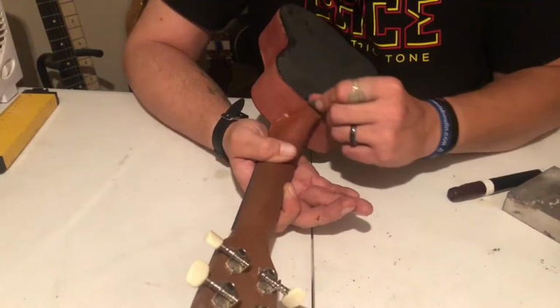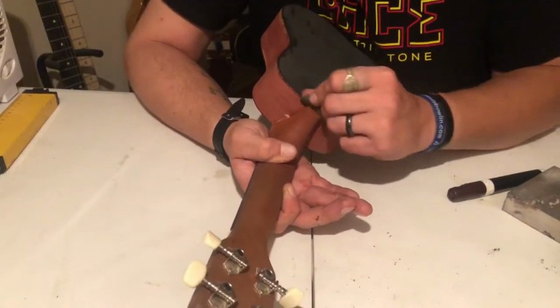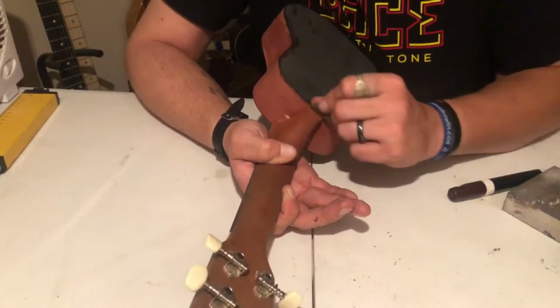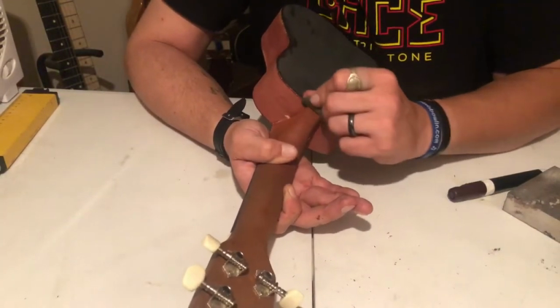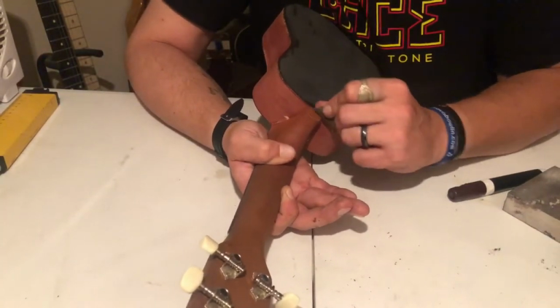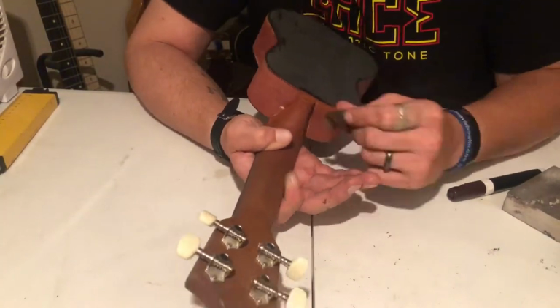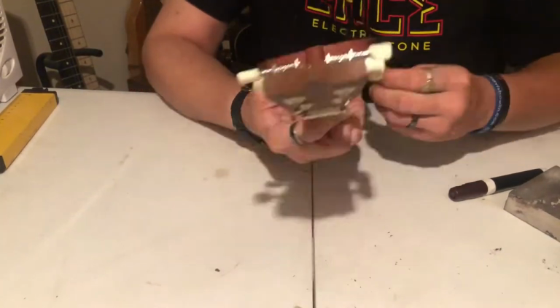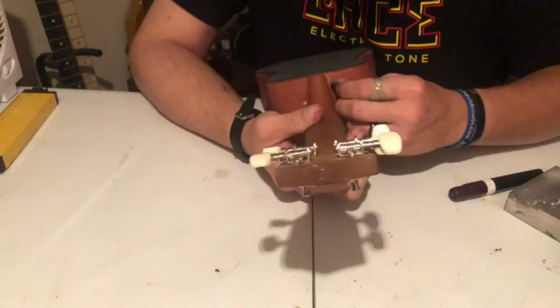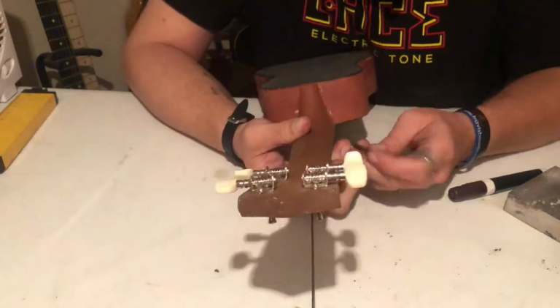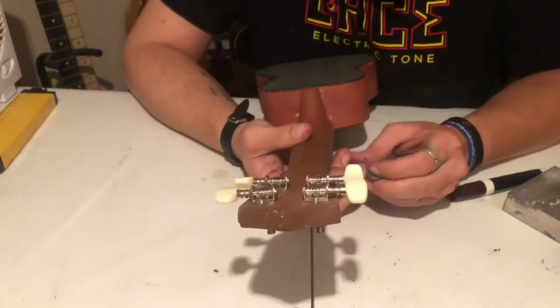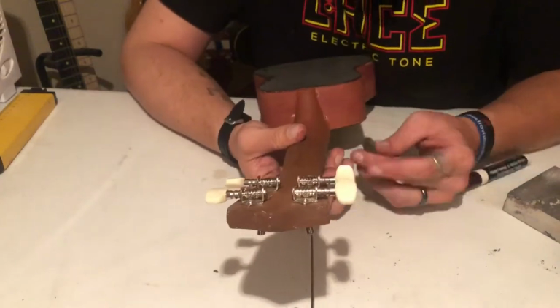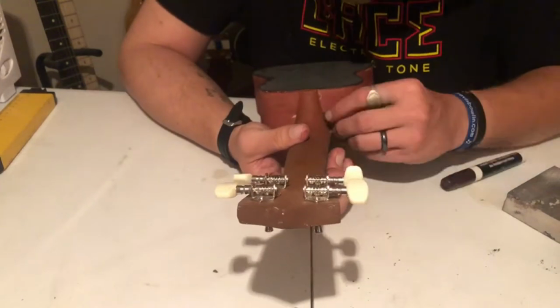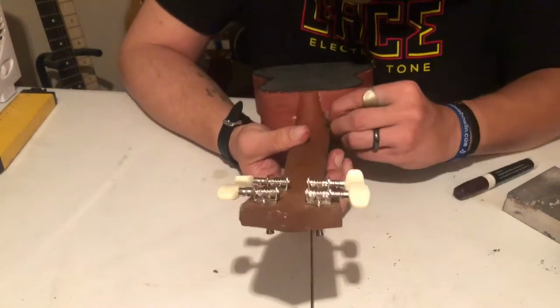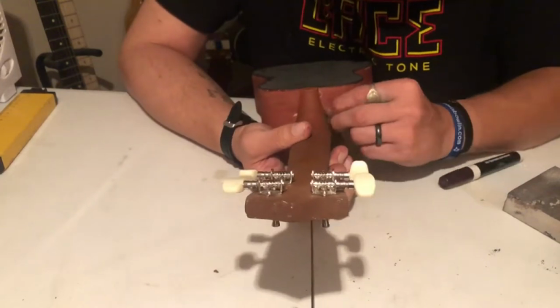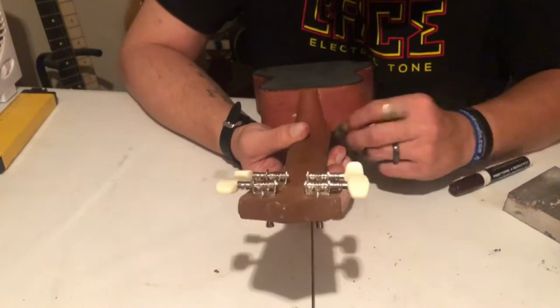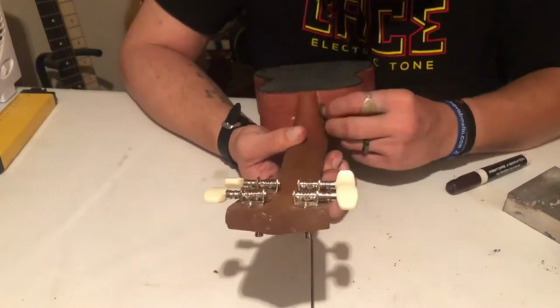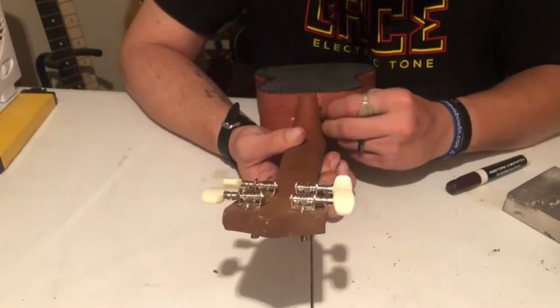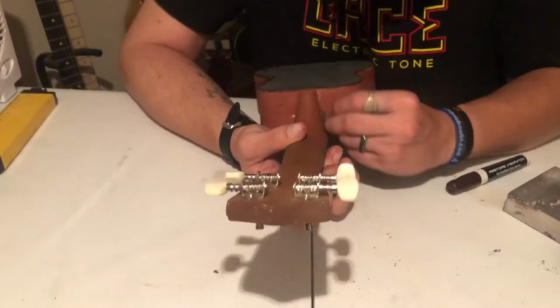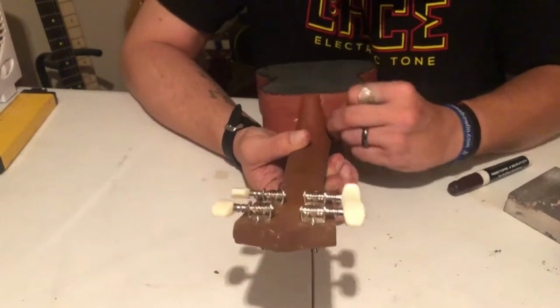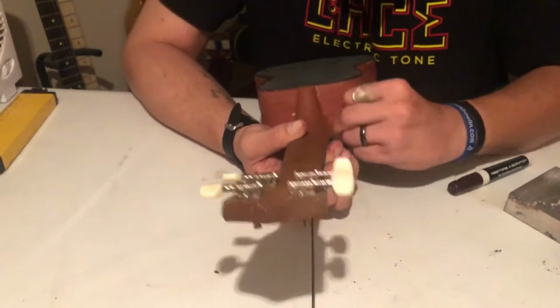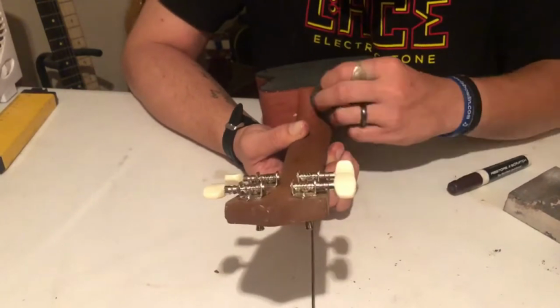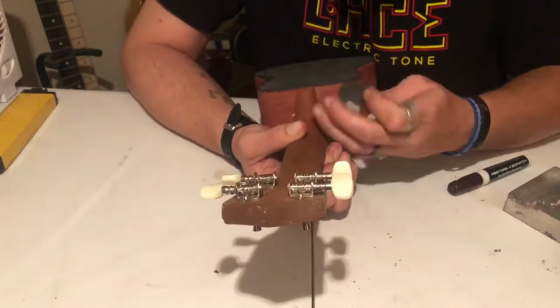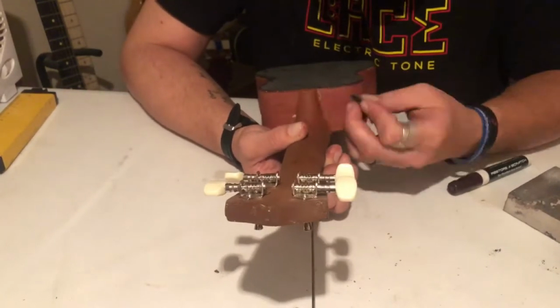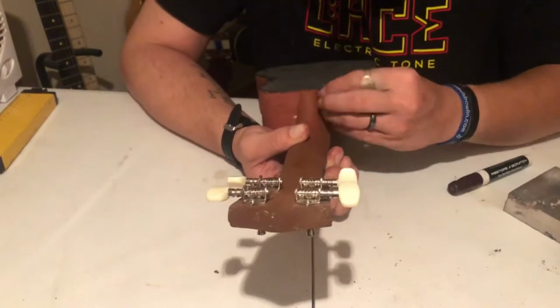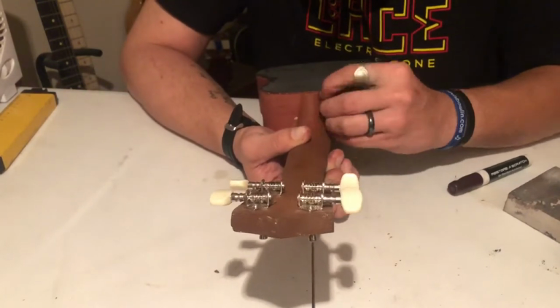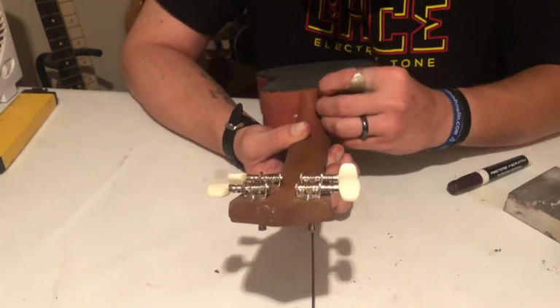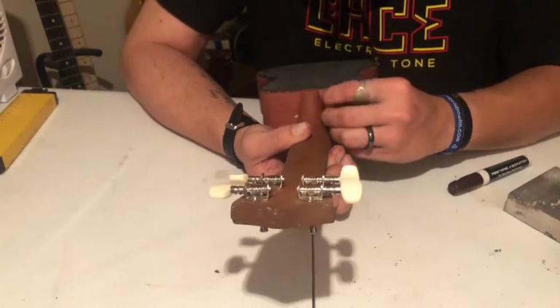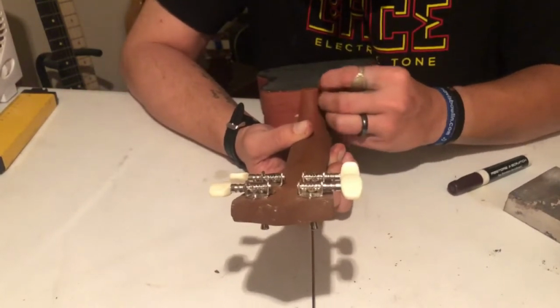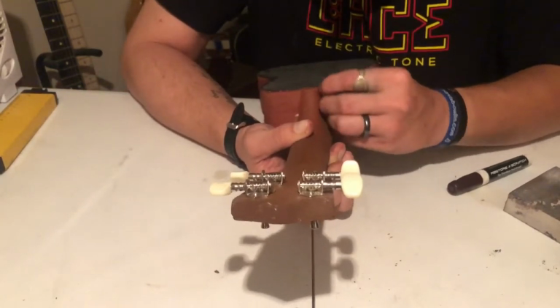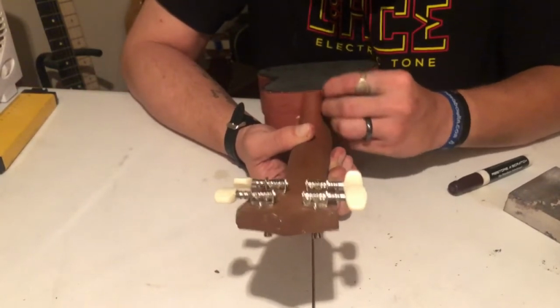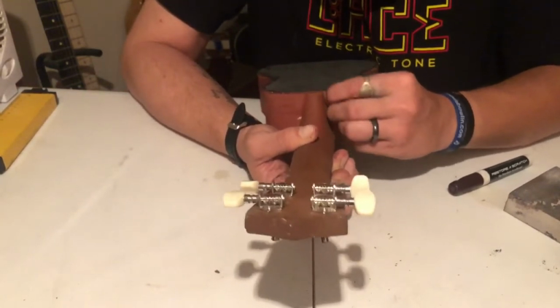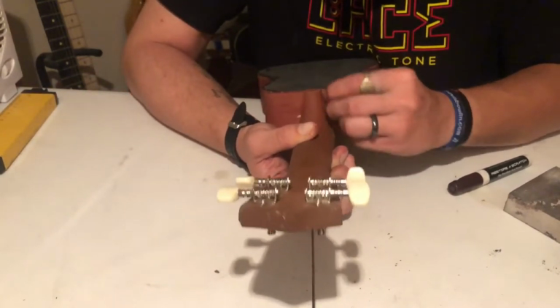Then I just went over the guitar and the glued edges with a little piece of wet sandpaper.